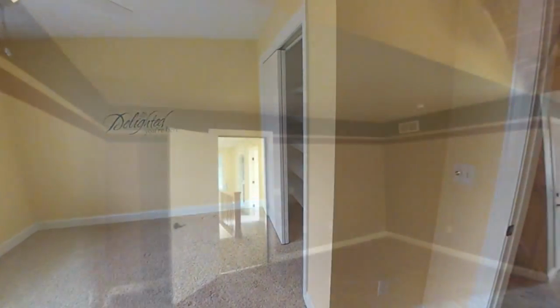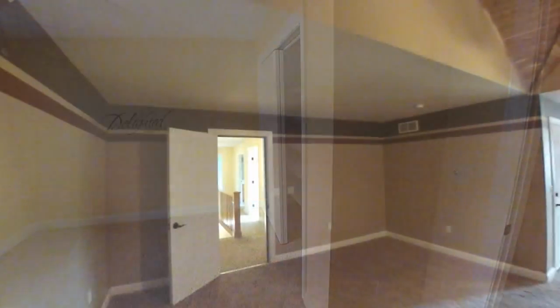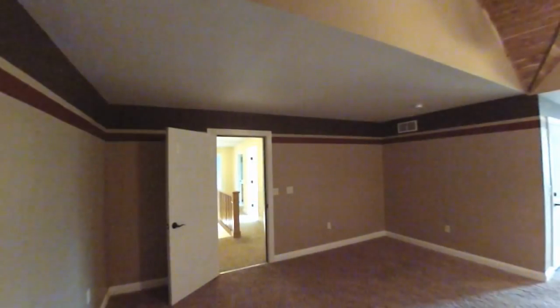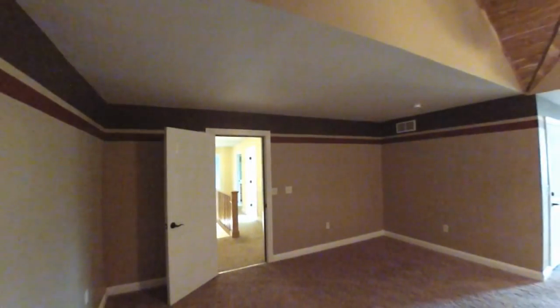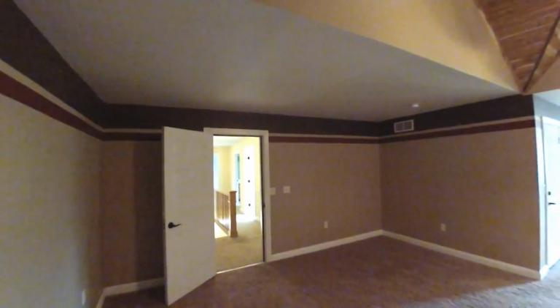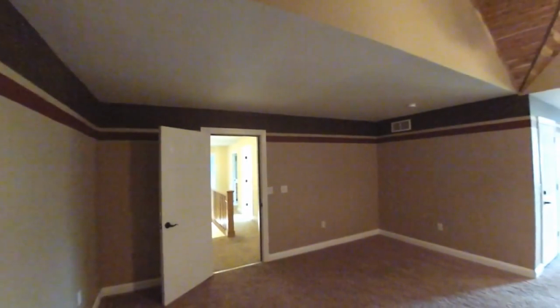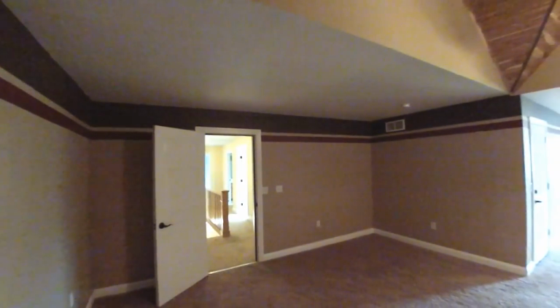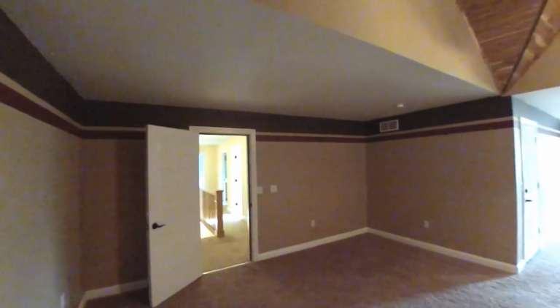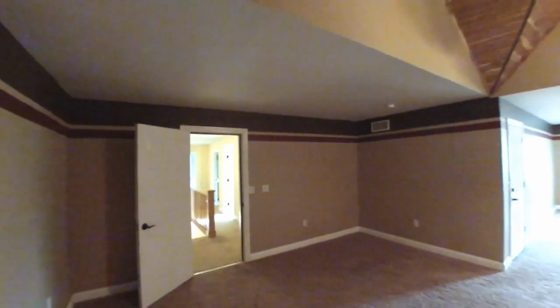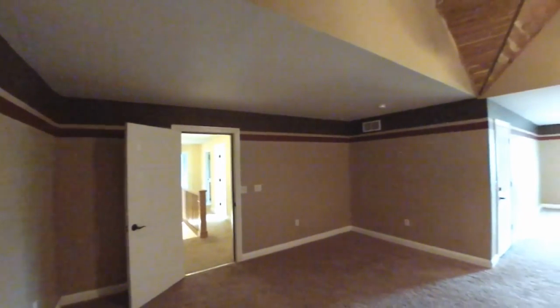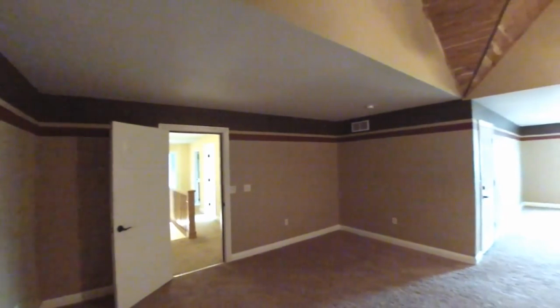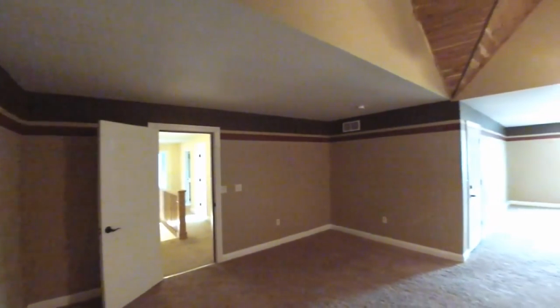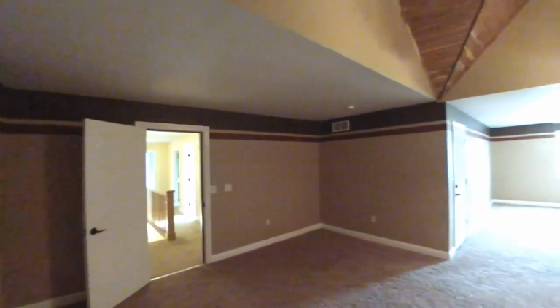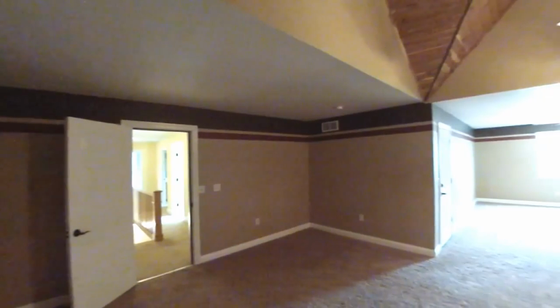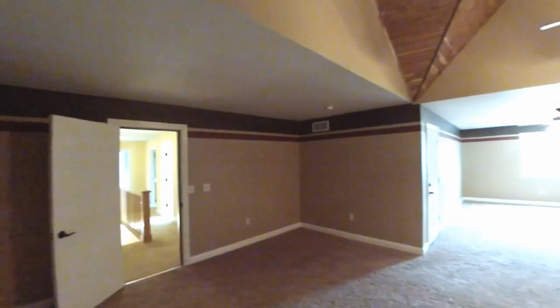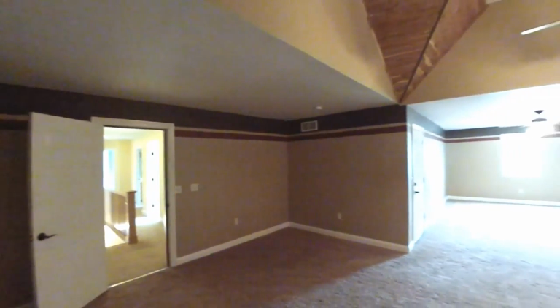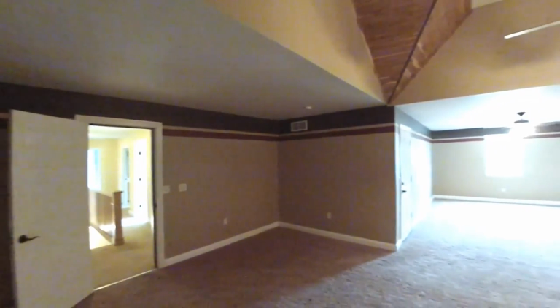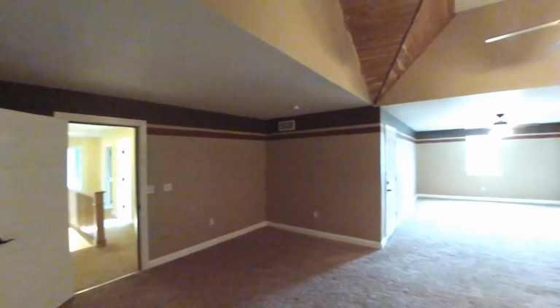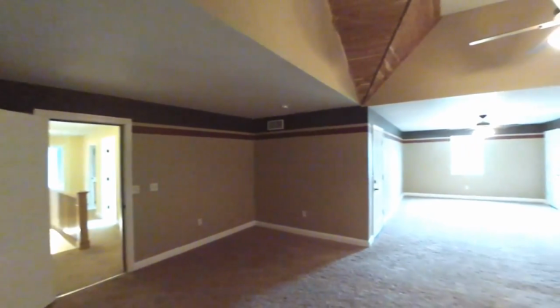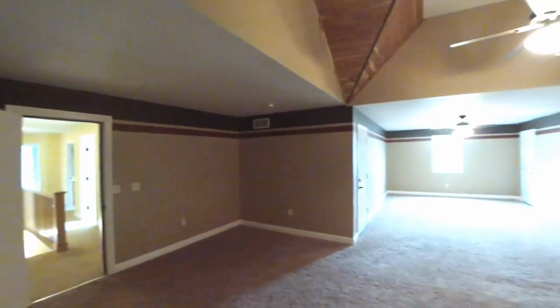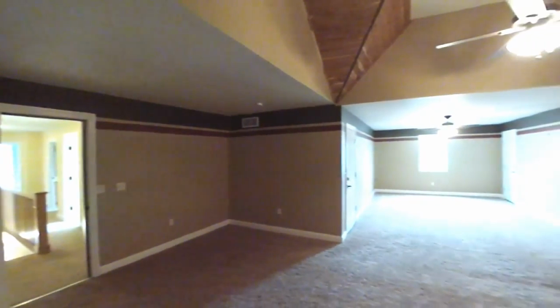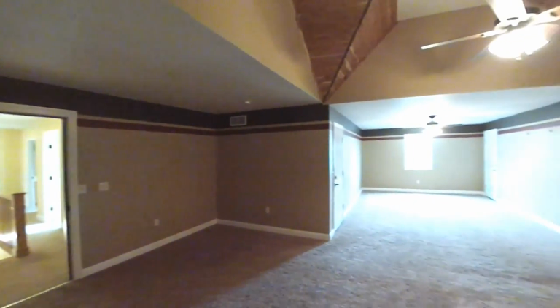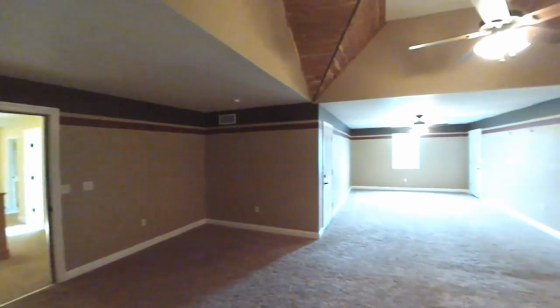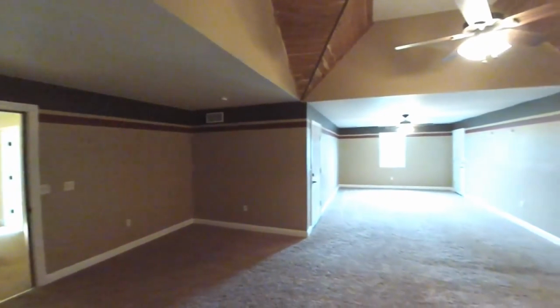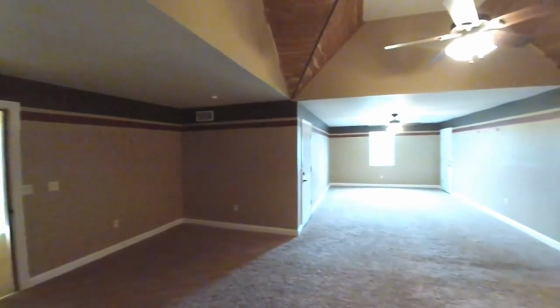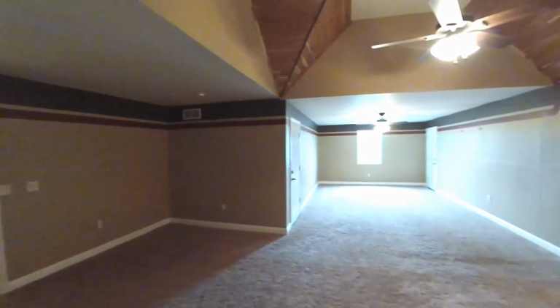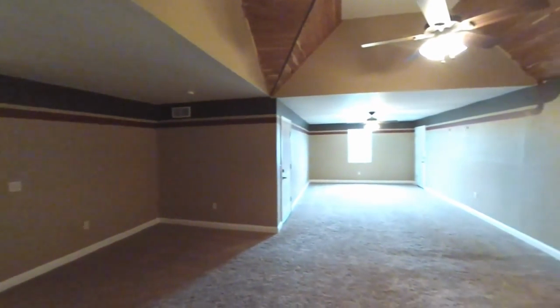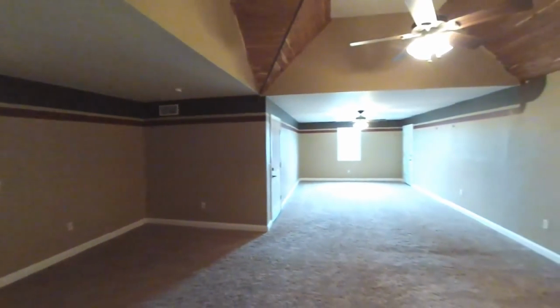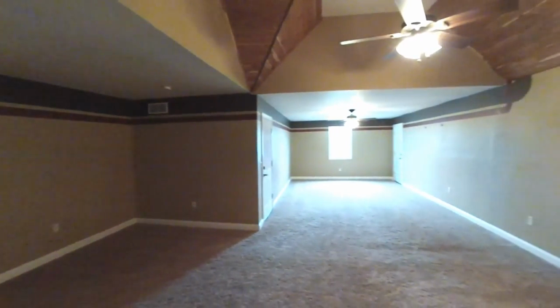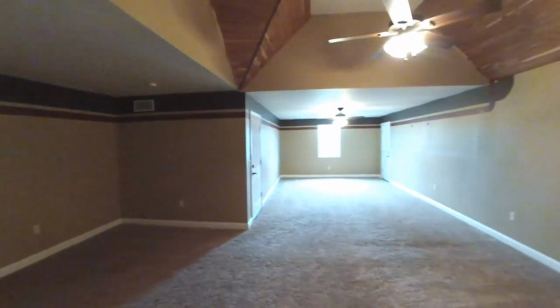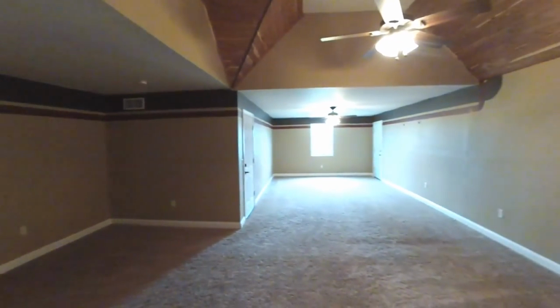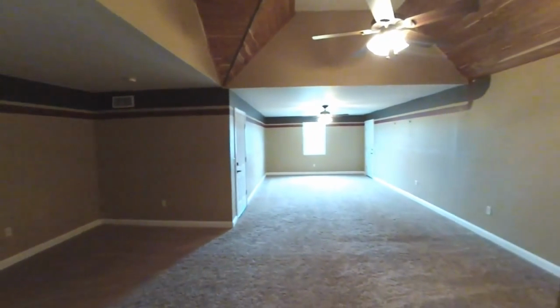And at the end, a large media room, playroom, or additional bedroom space.